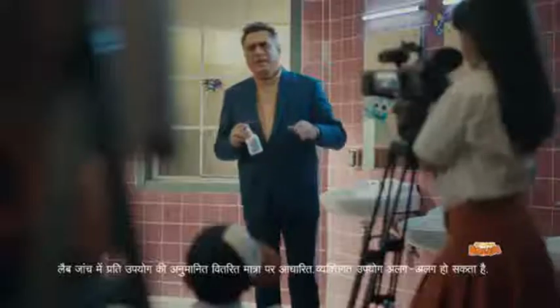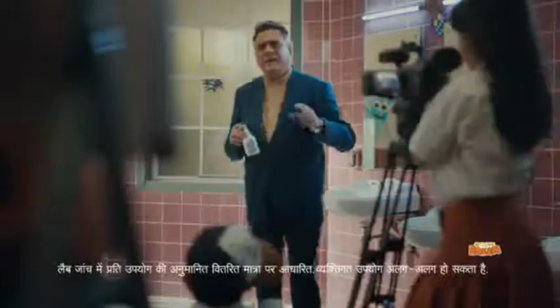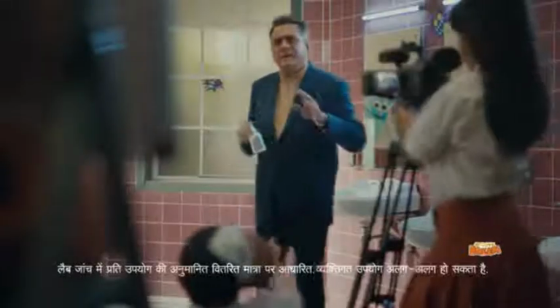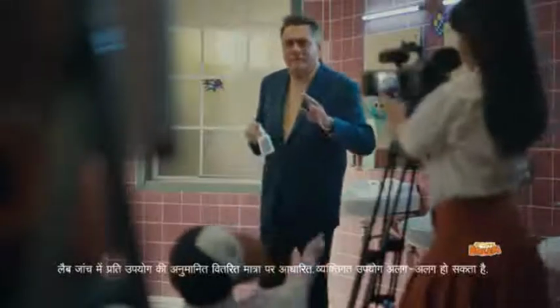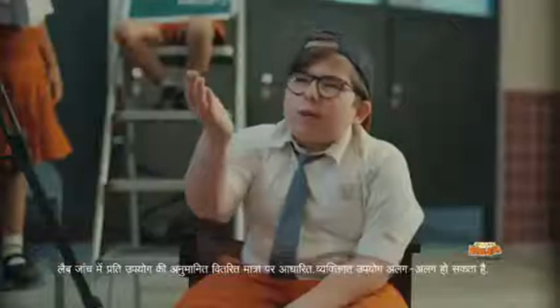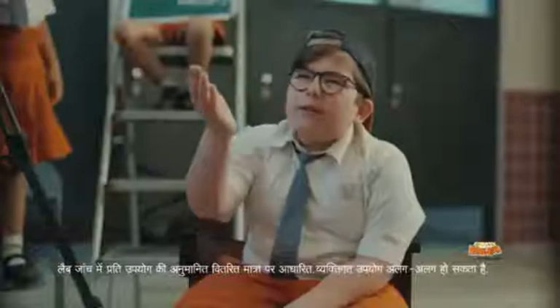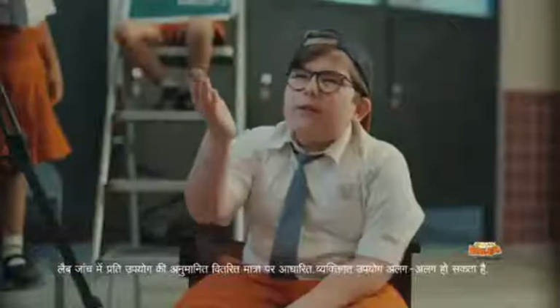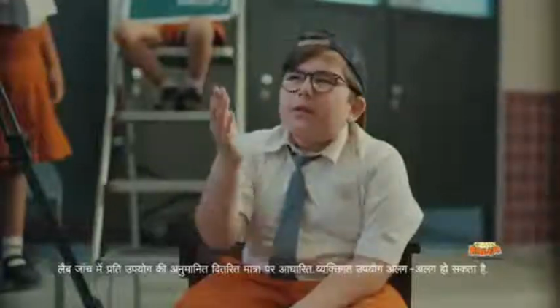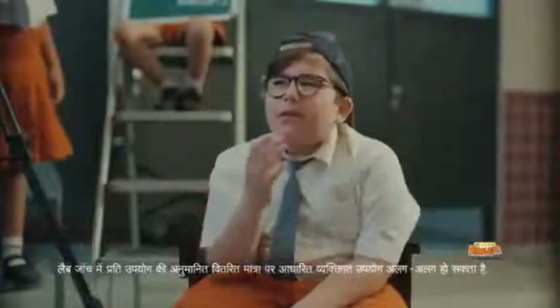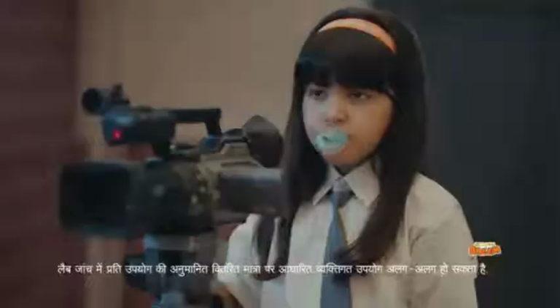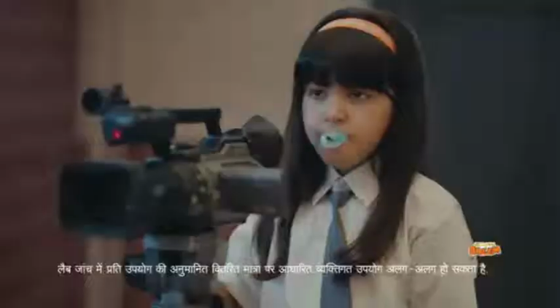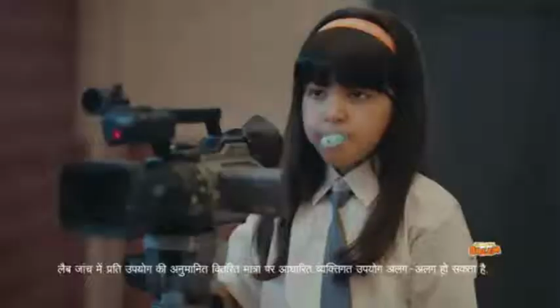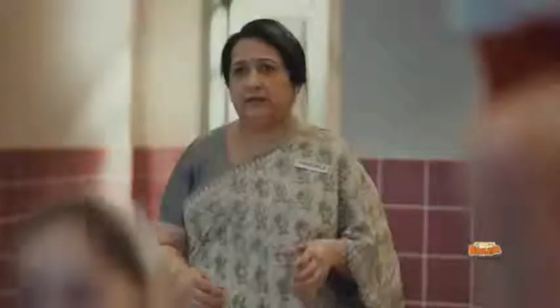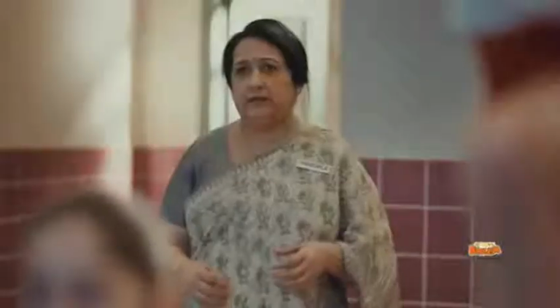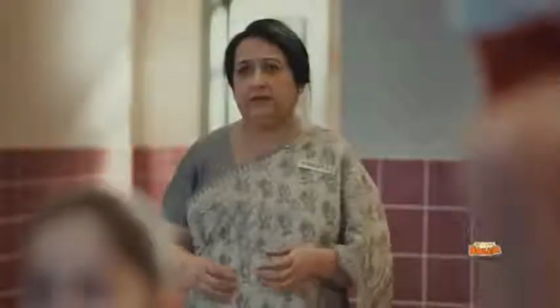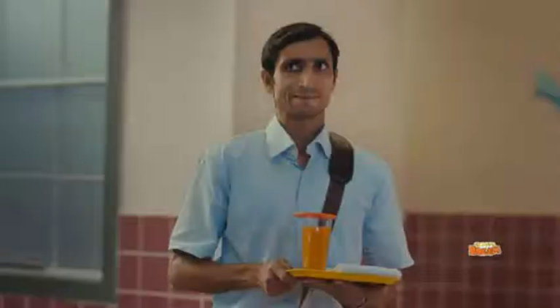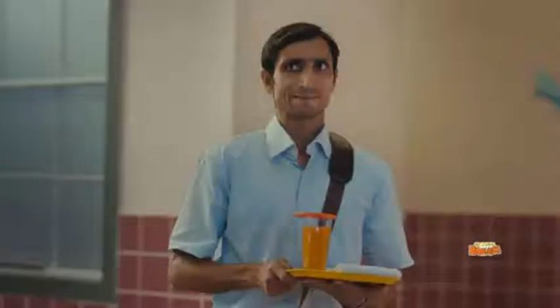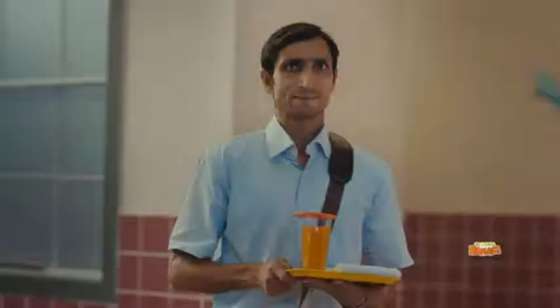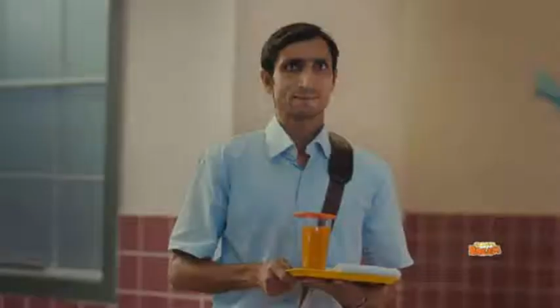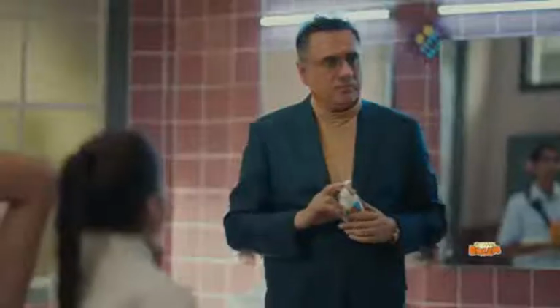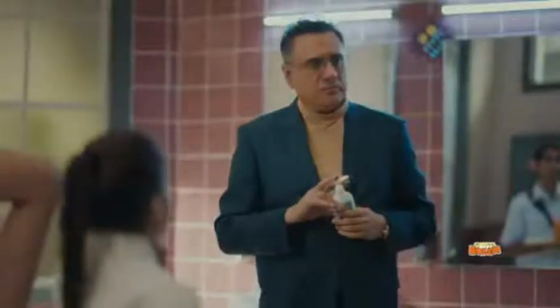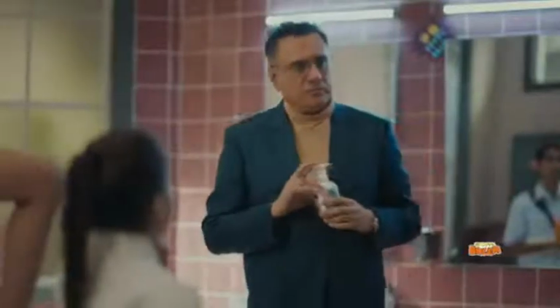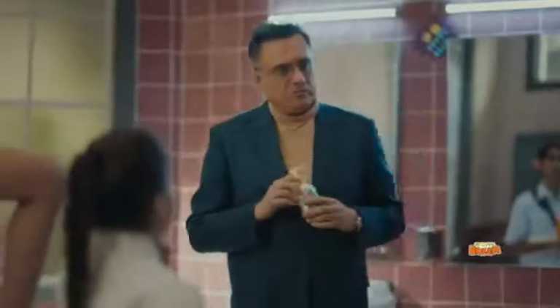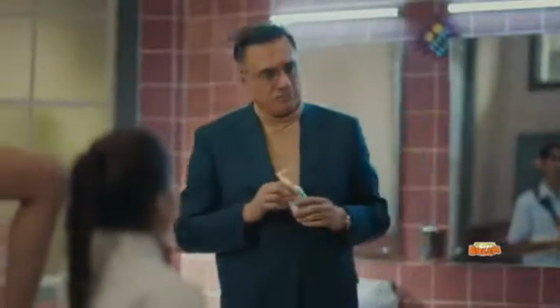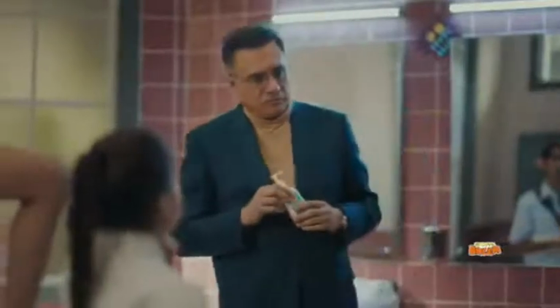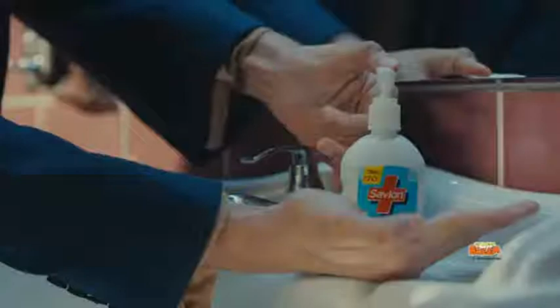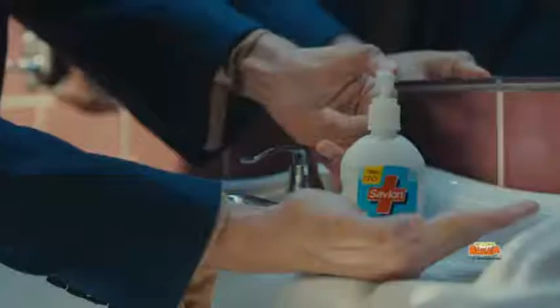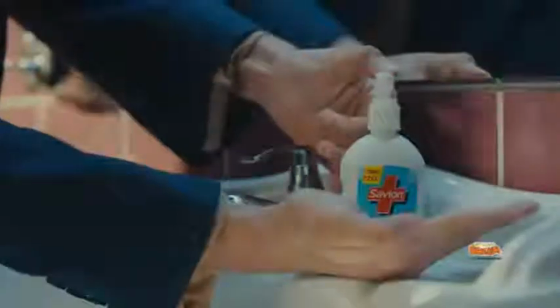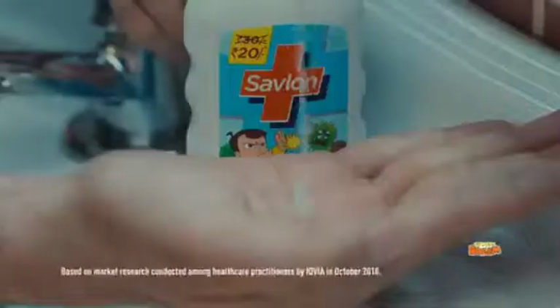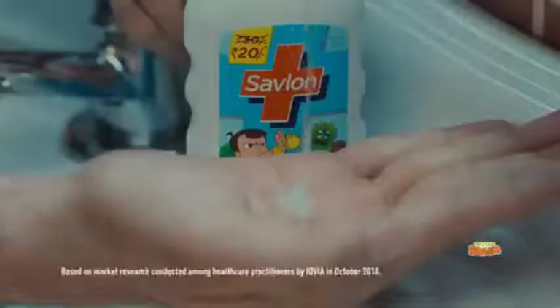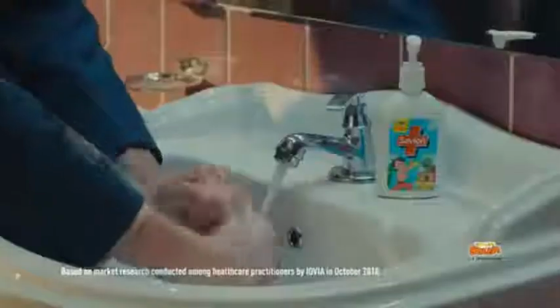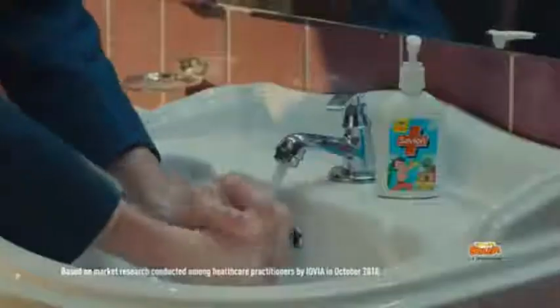Hey, brother. Sir, now give me your shot. Savlon is a small beam hand wash.